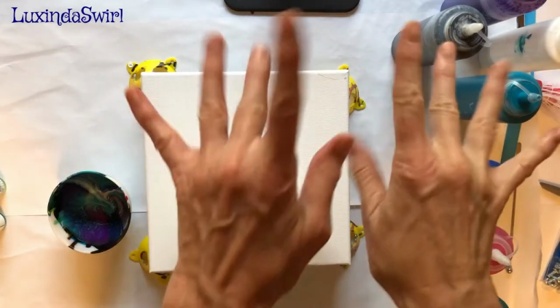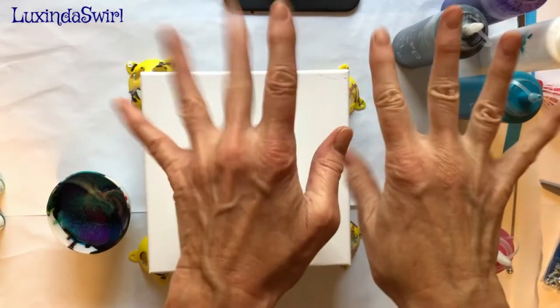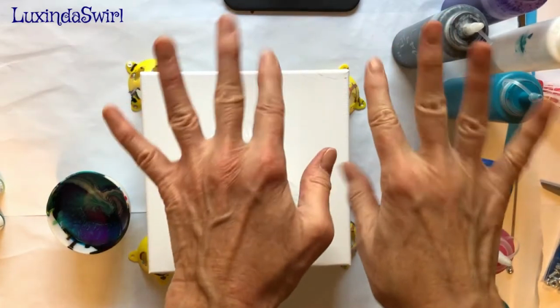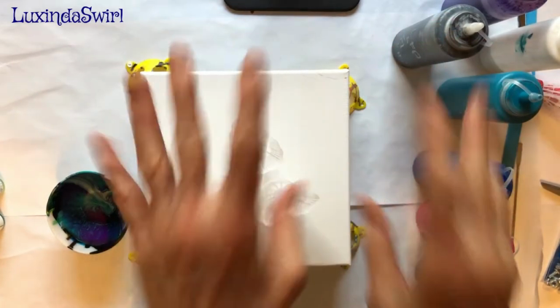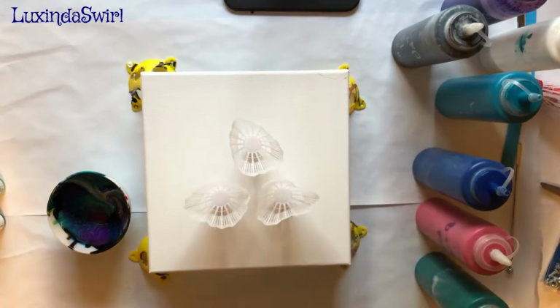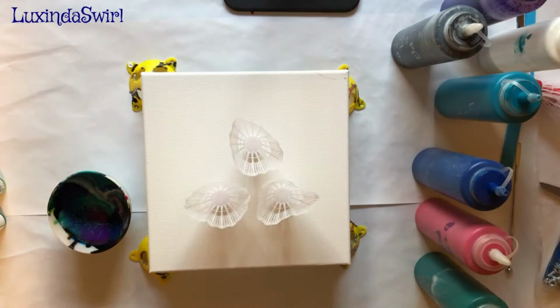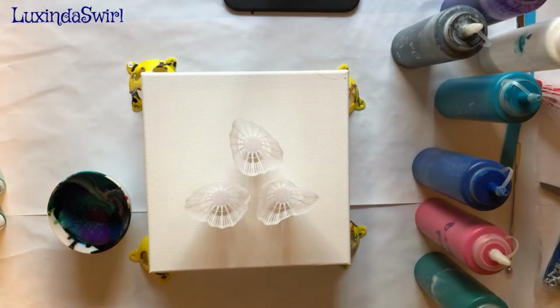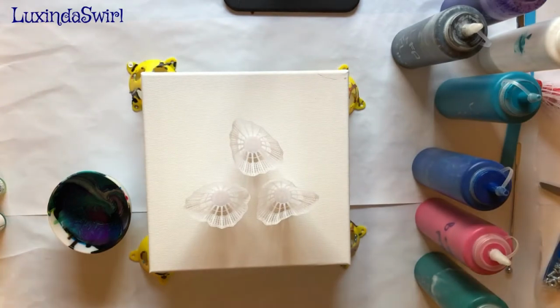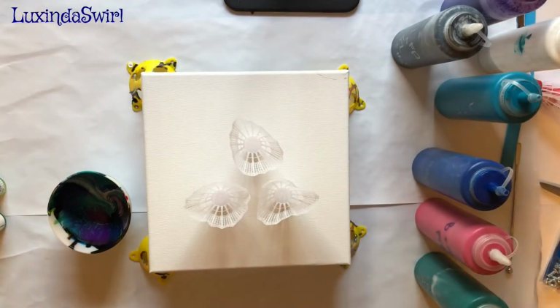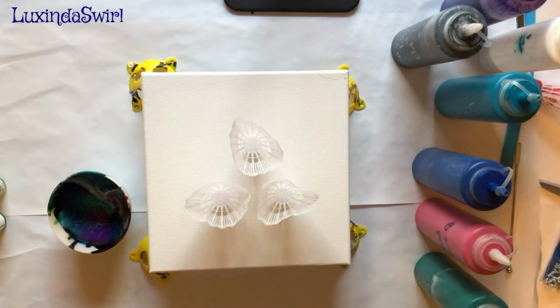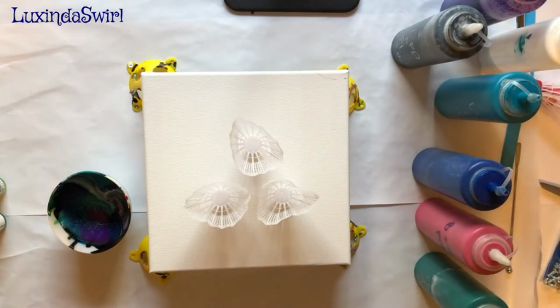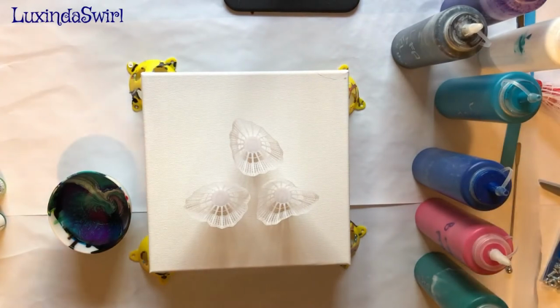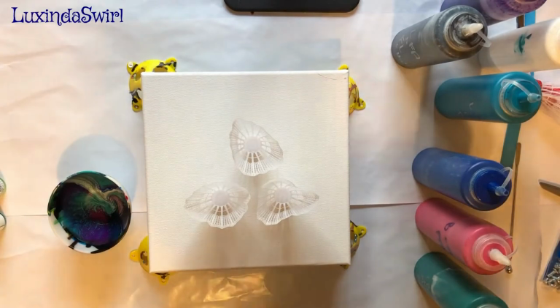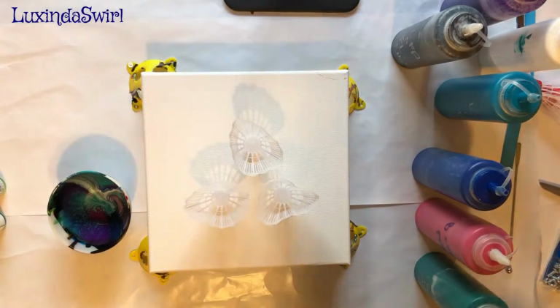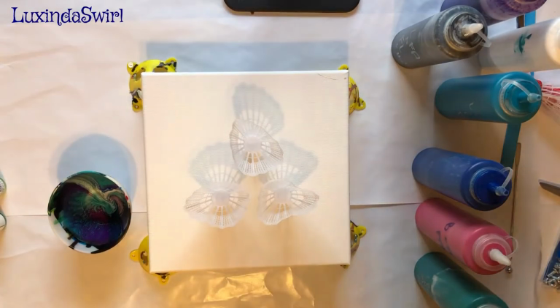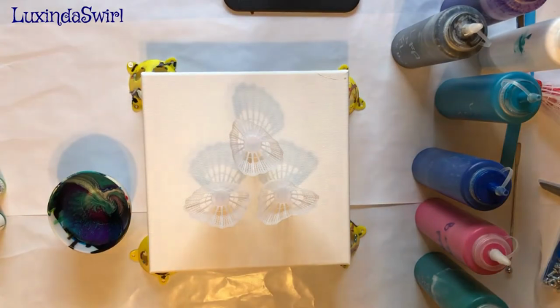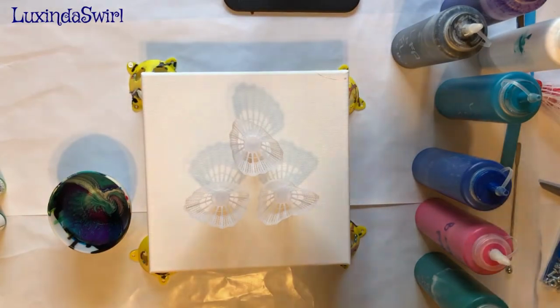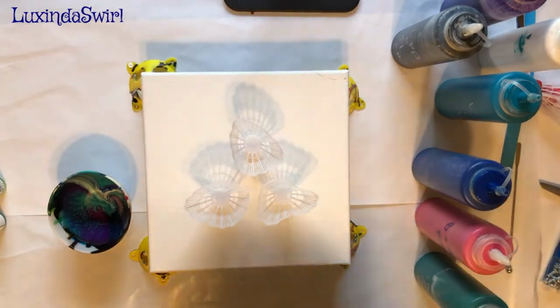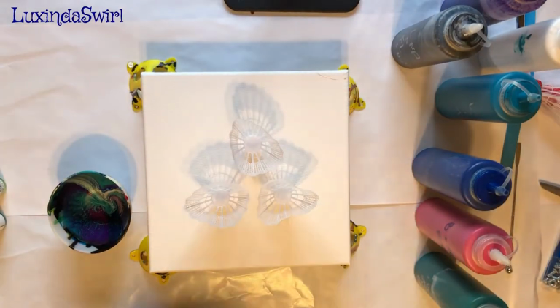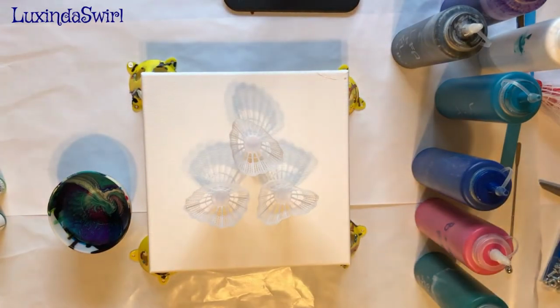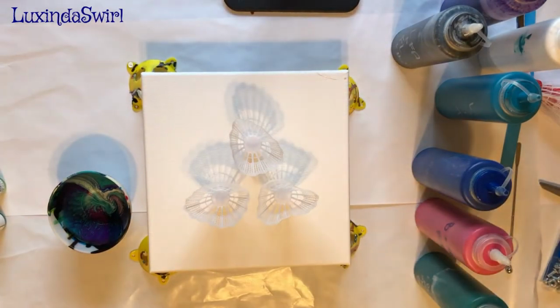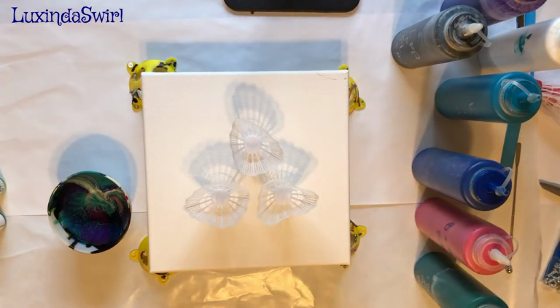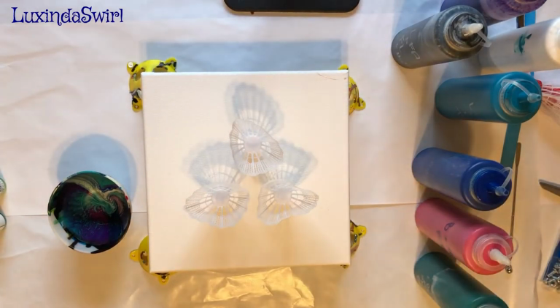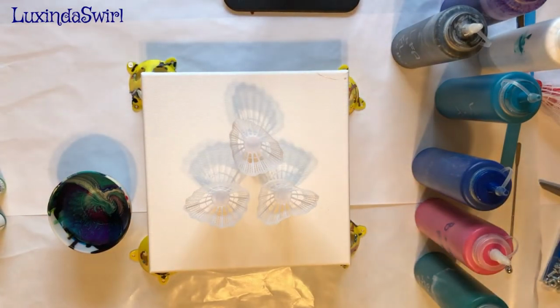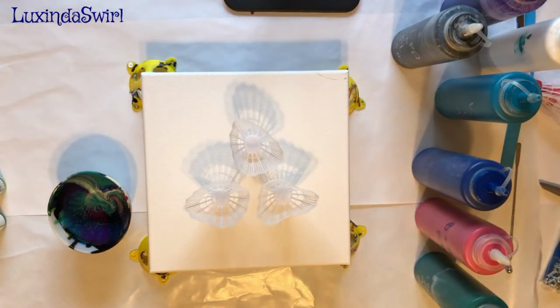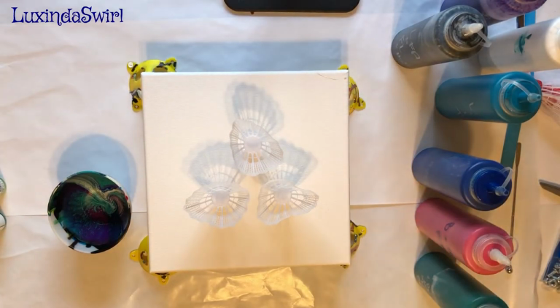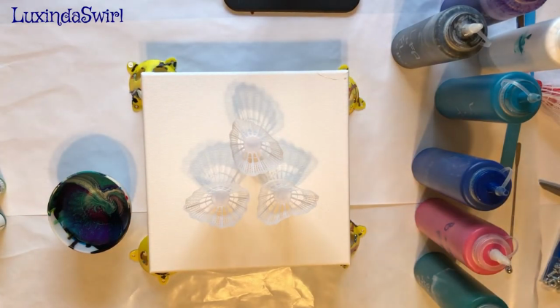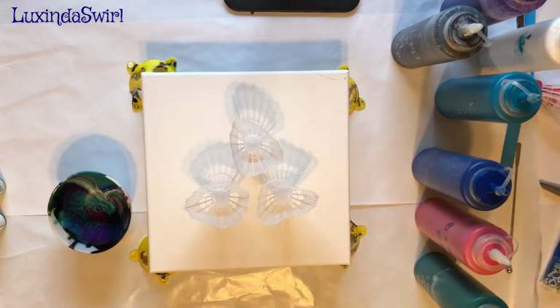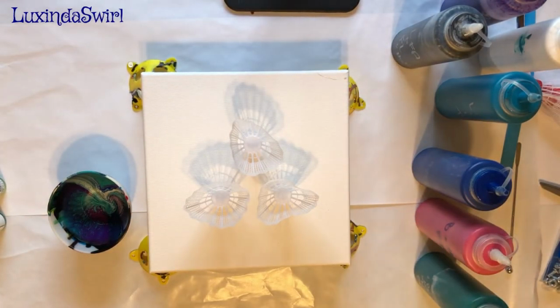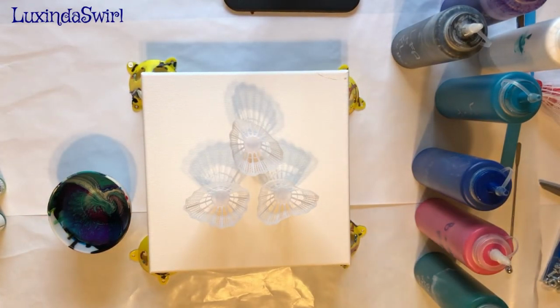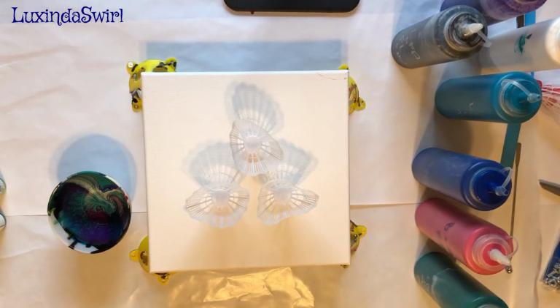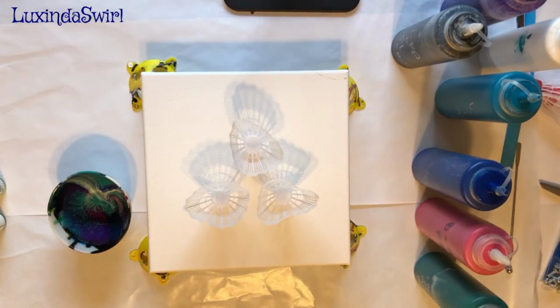Hey buddy, looks Into Swirl here. We're gonna do a pour, another Dollar Tree pour.